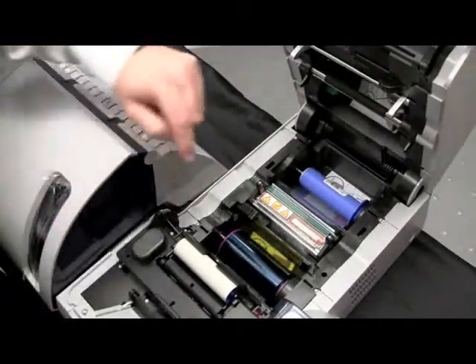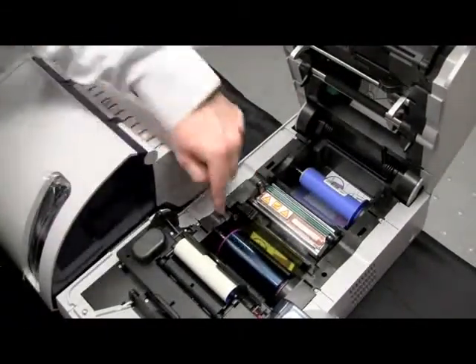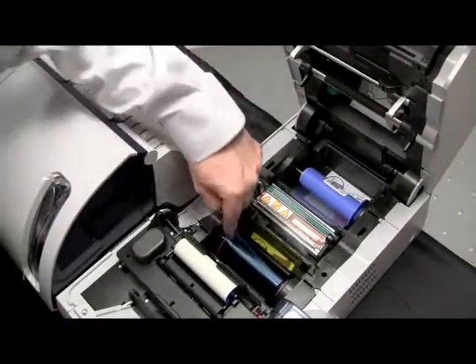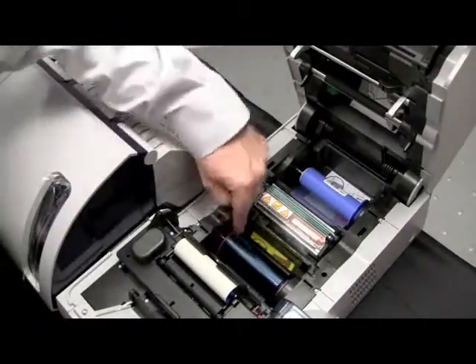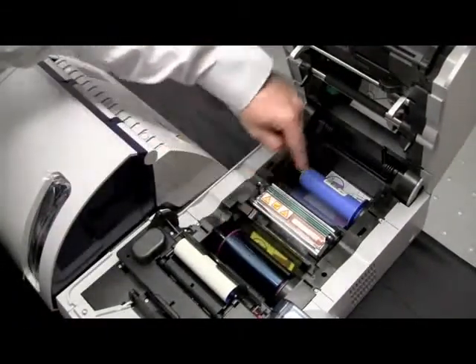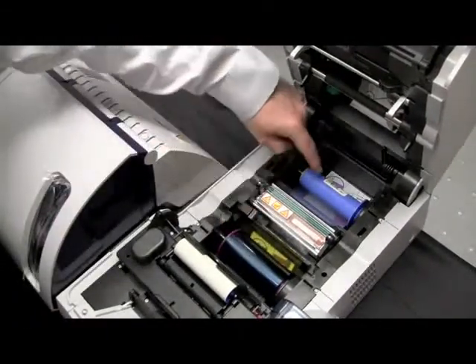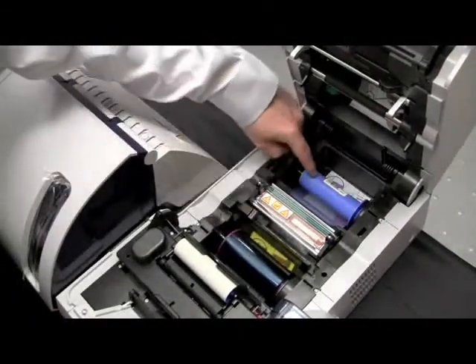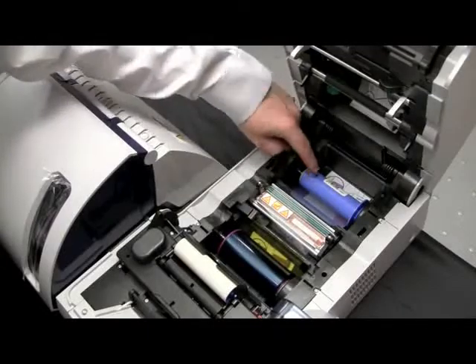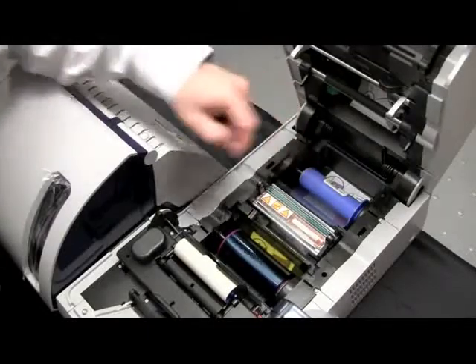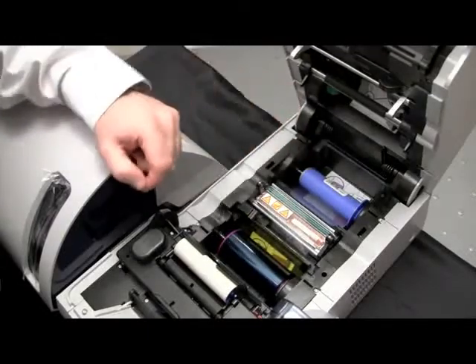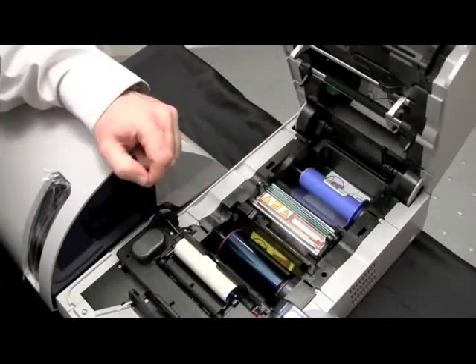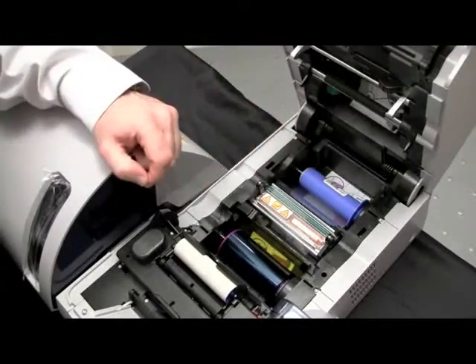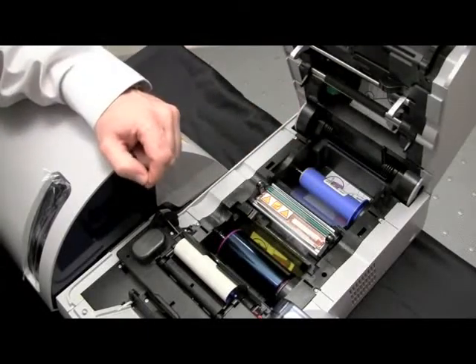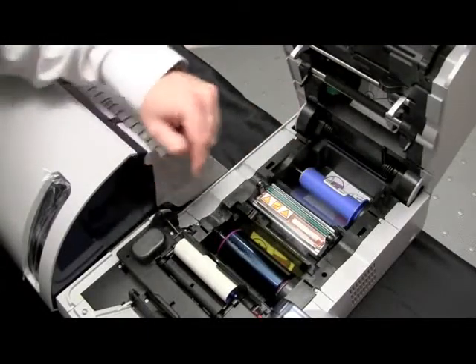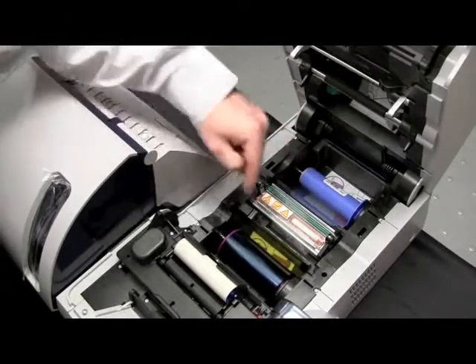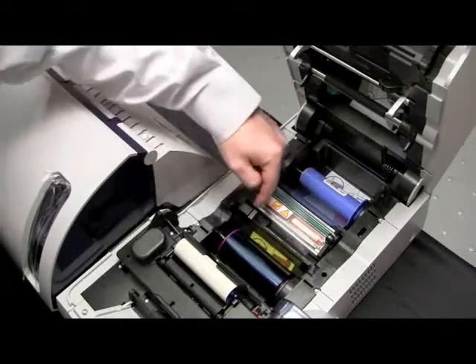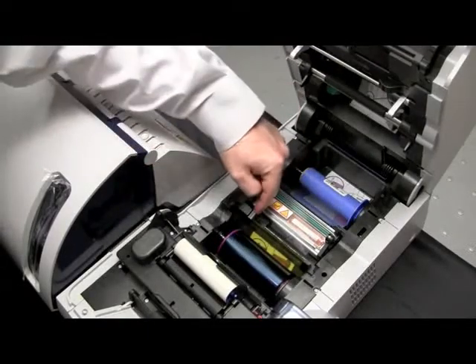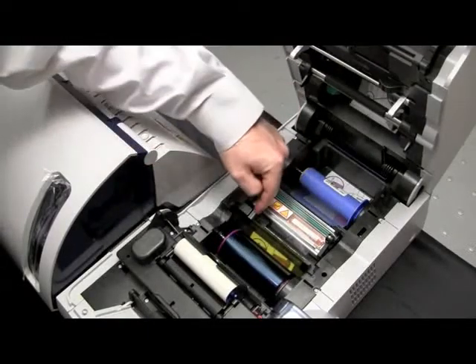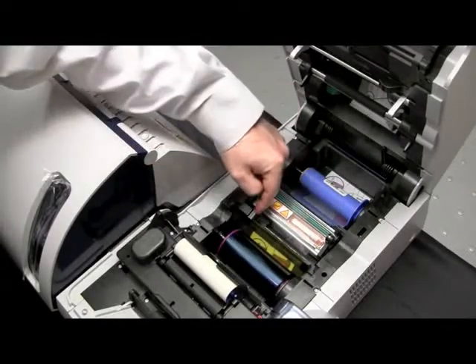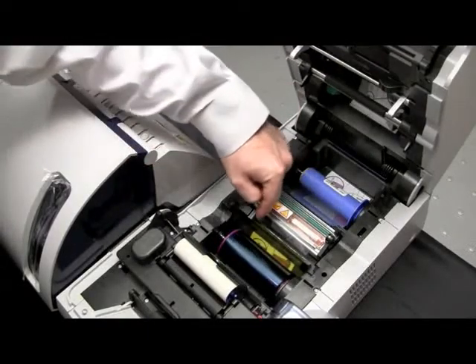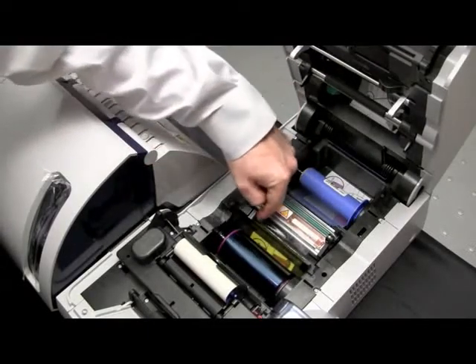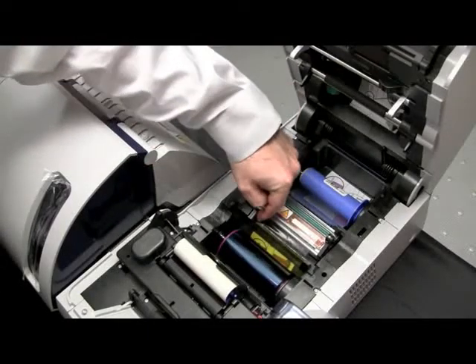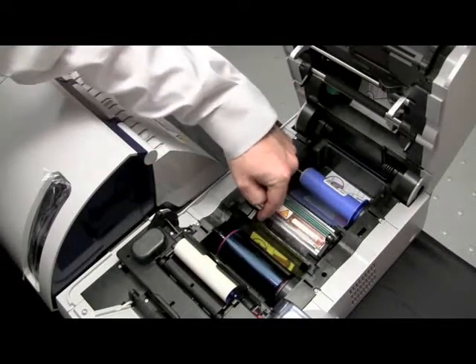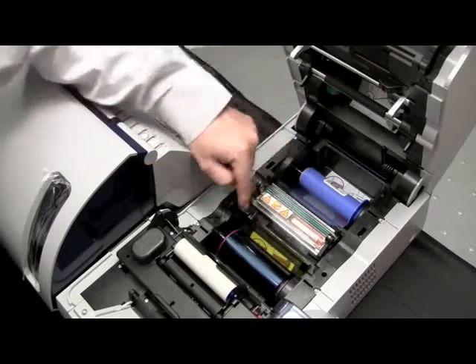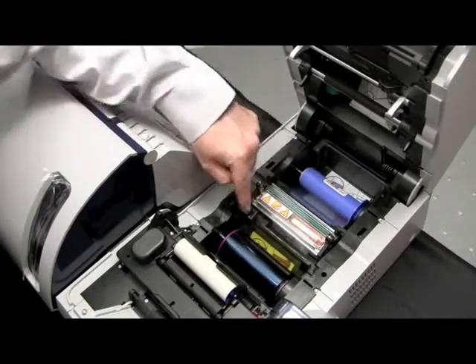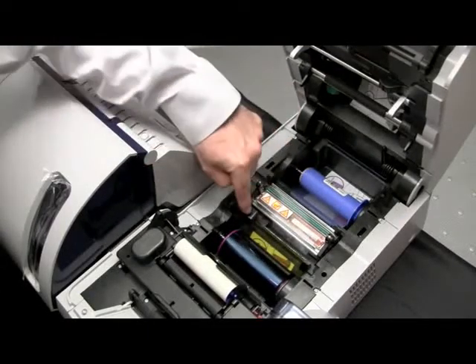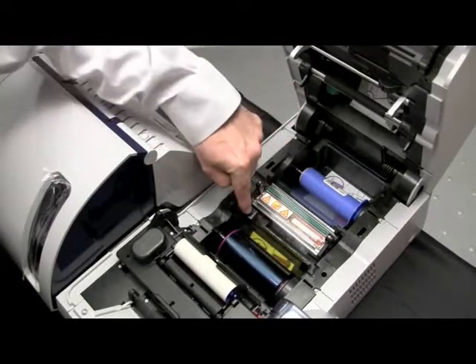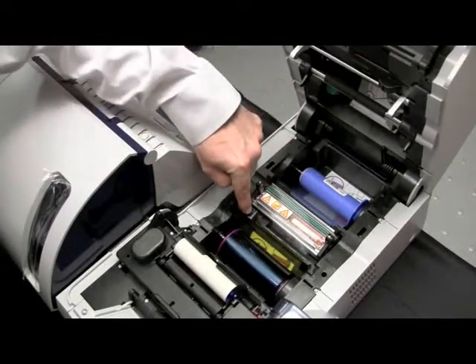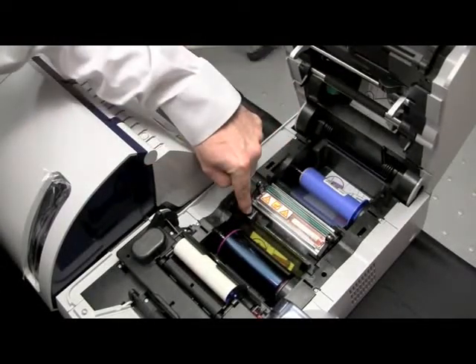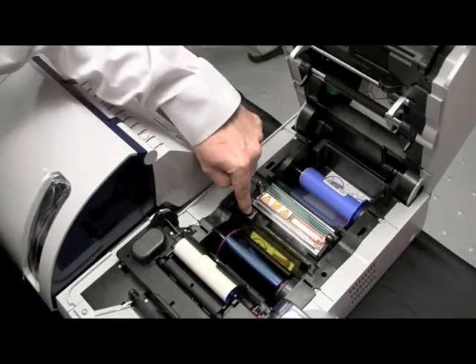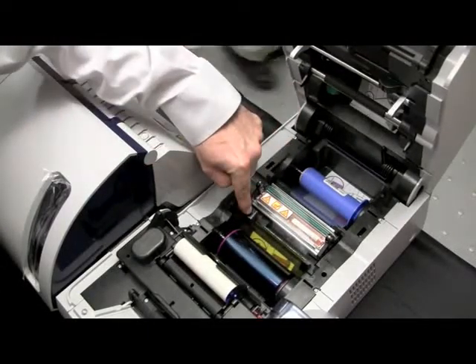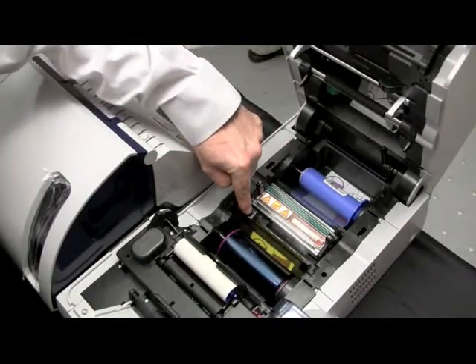Once you have both cores installed in the printer, verify that the ribbon is underneath the color ribbon sensor. We will now install the transfer film.